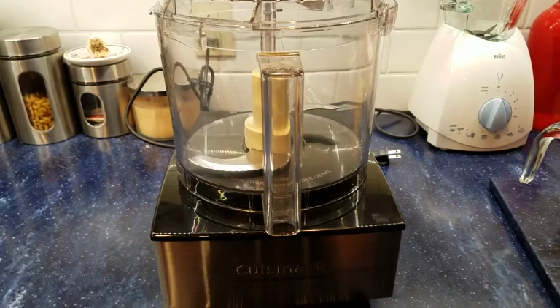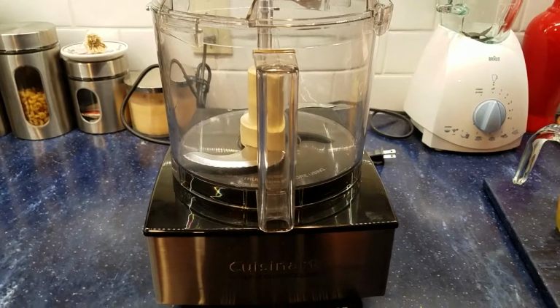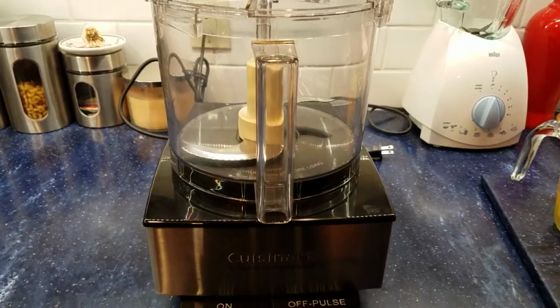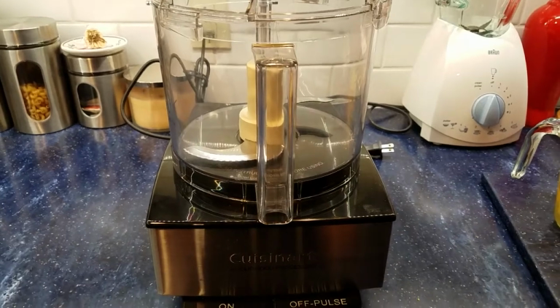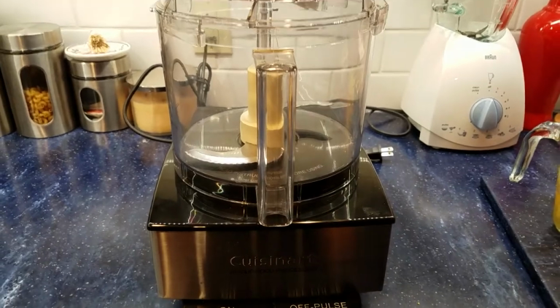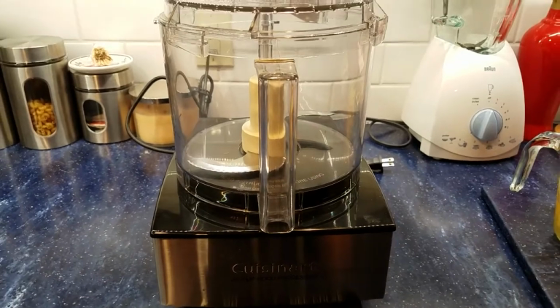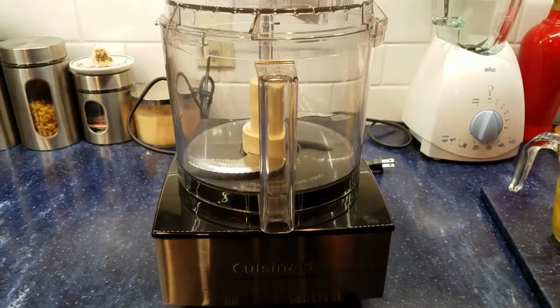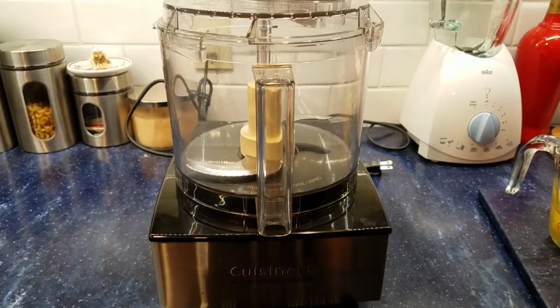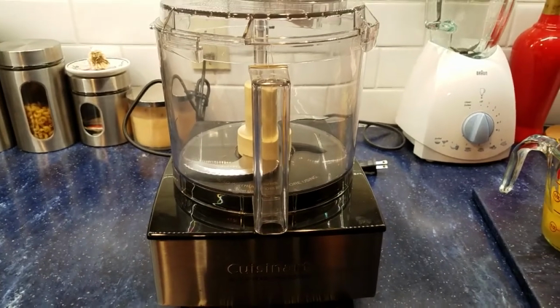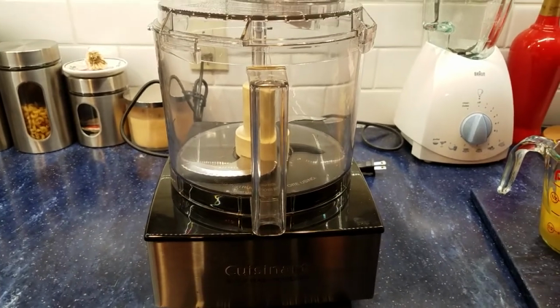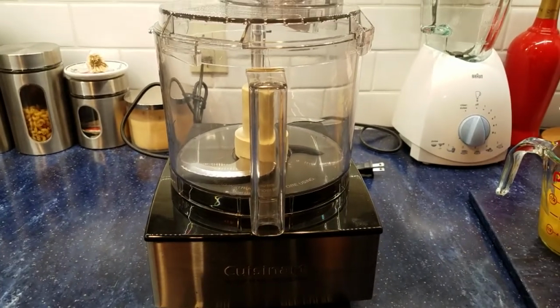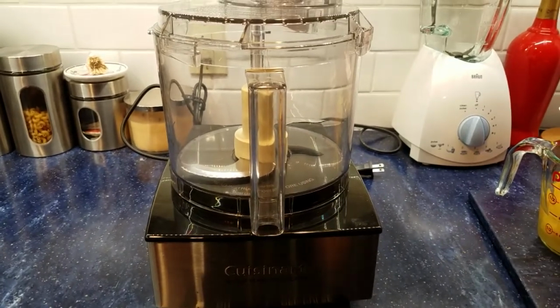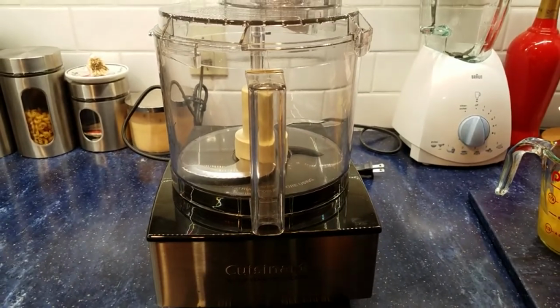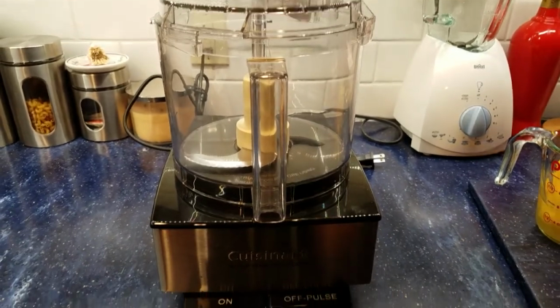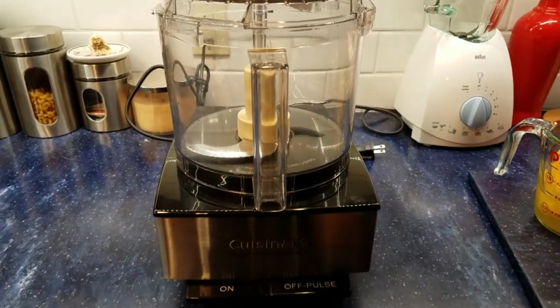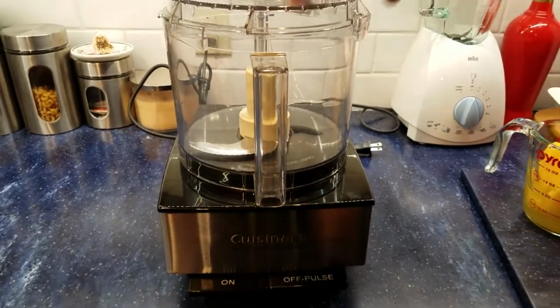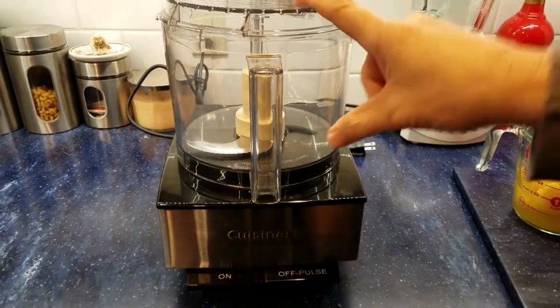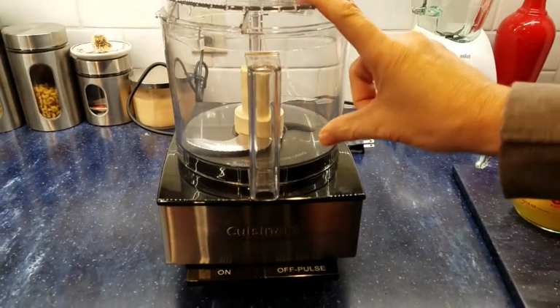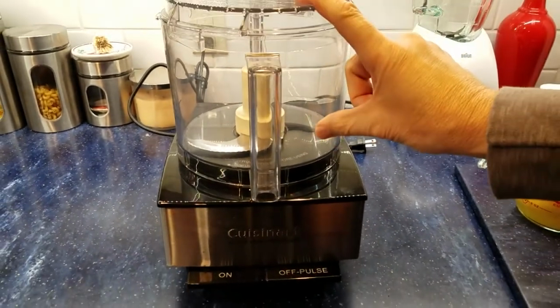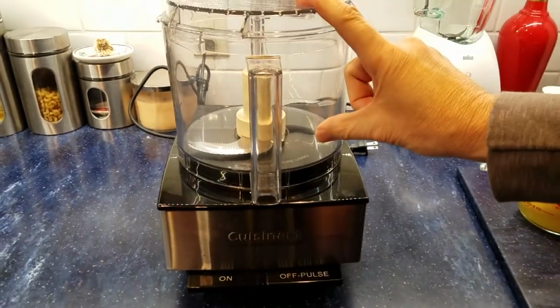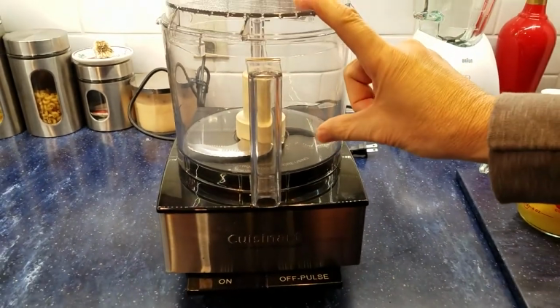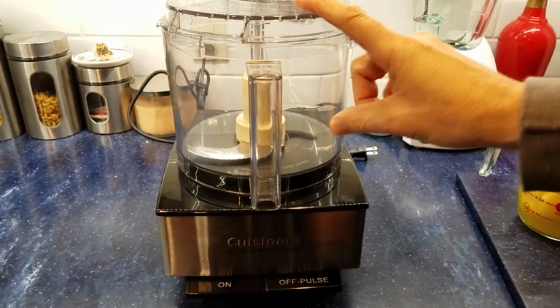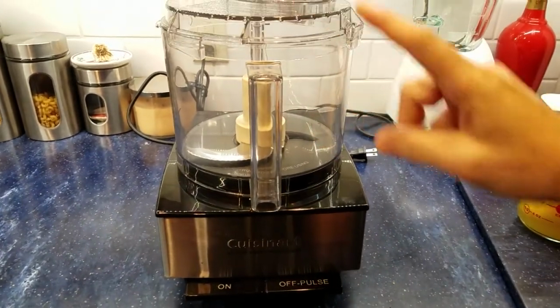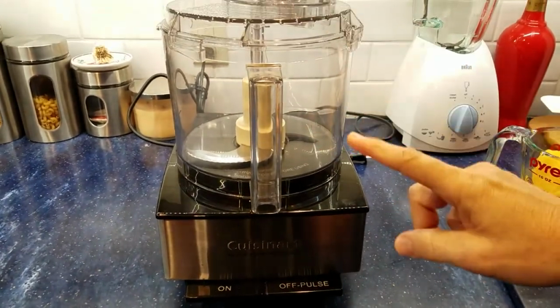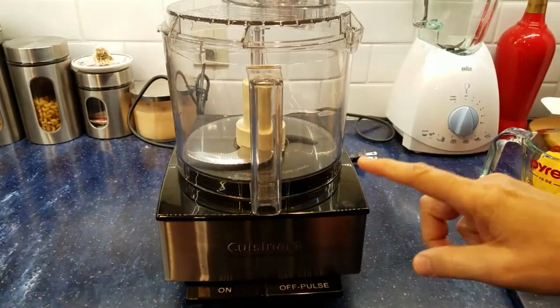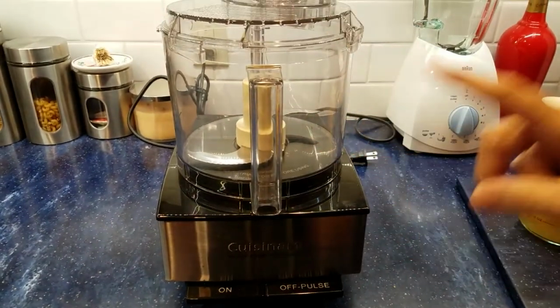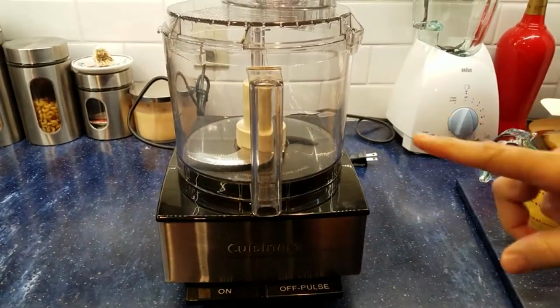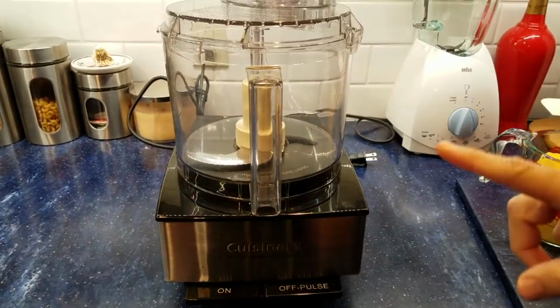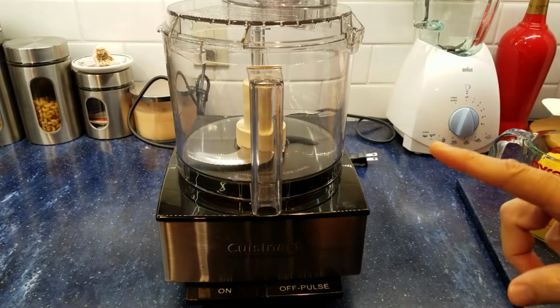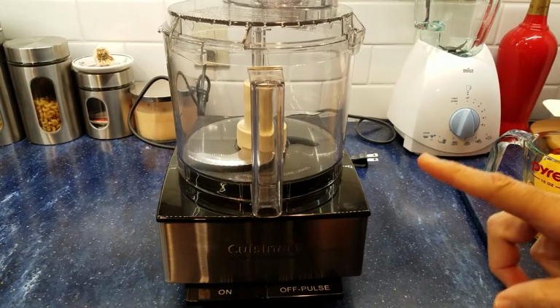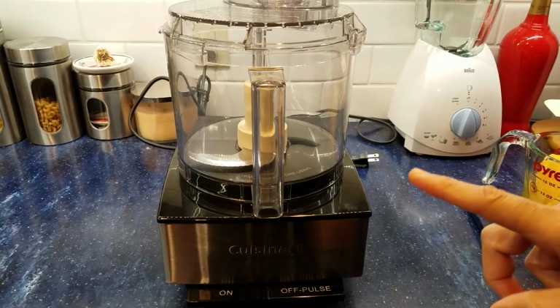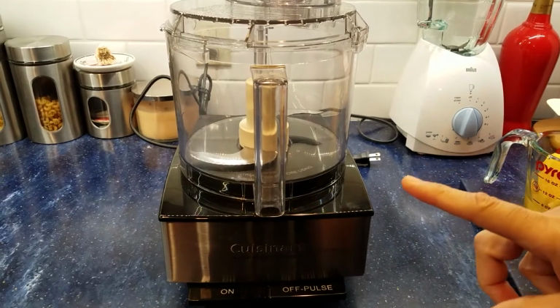In today's video we're going to use a food processor to make pineapple ice cream.